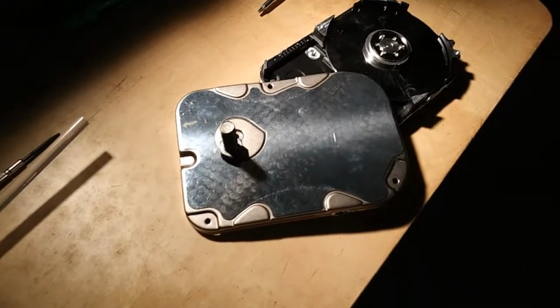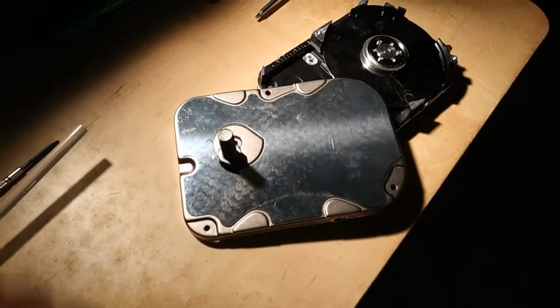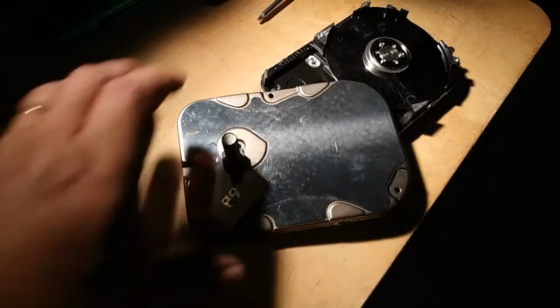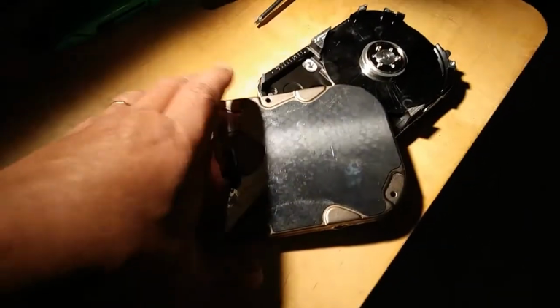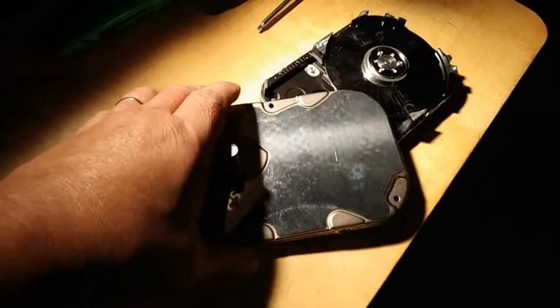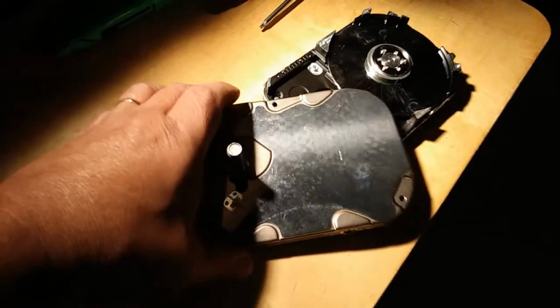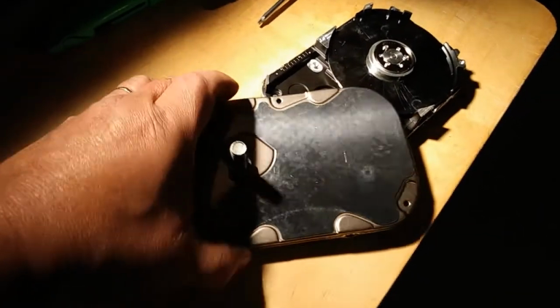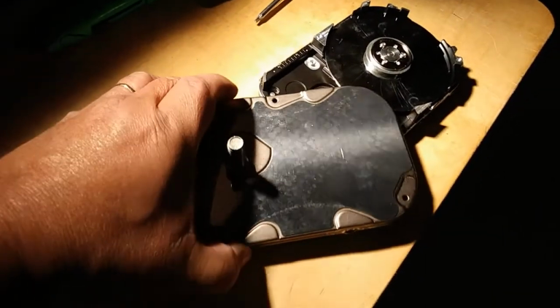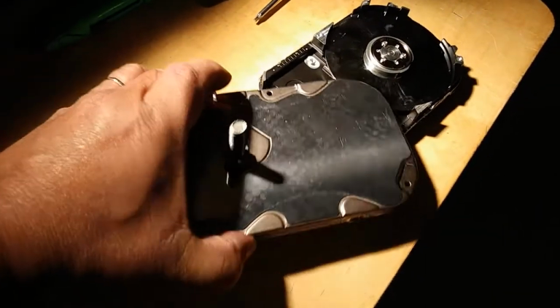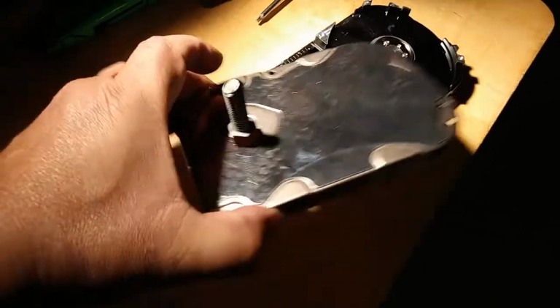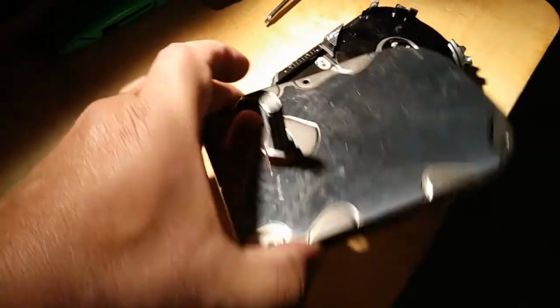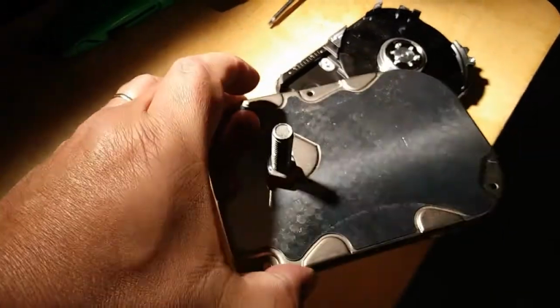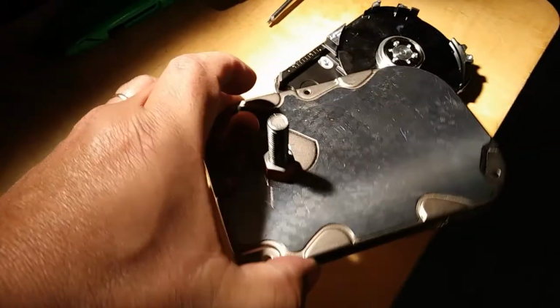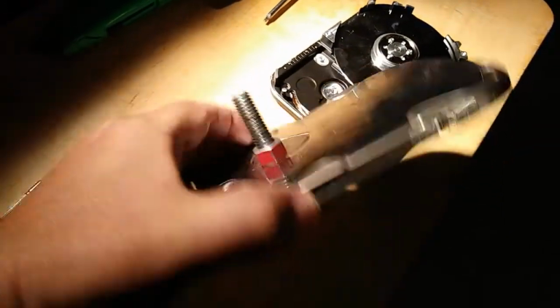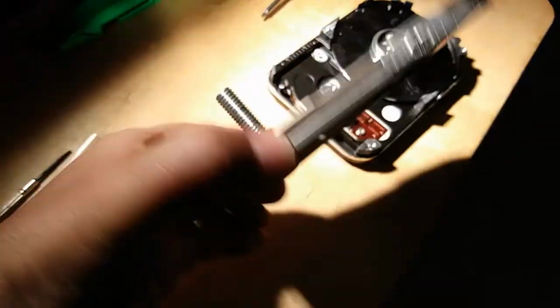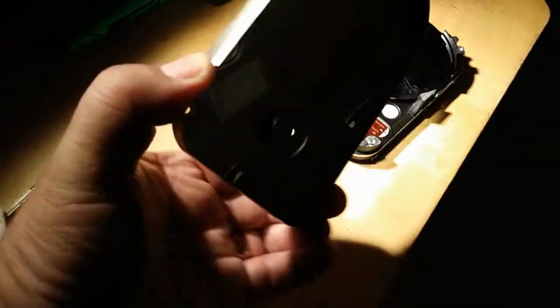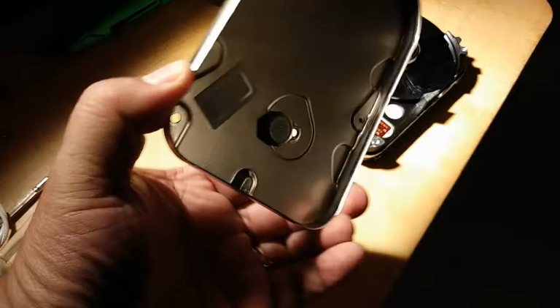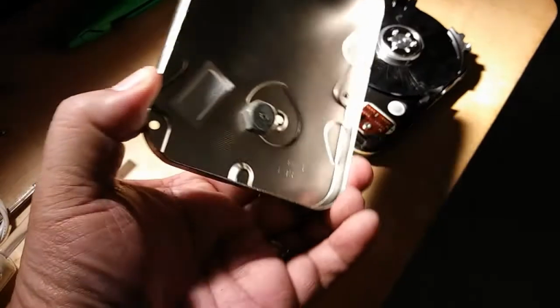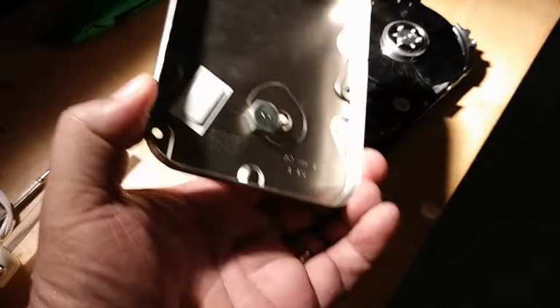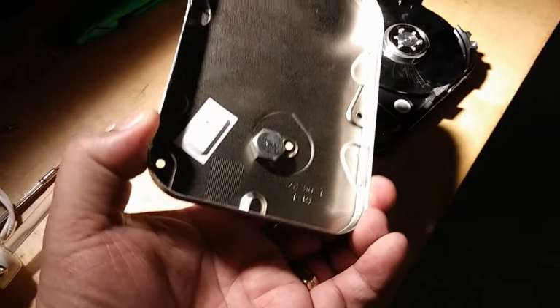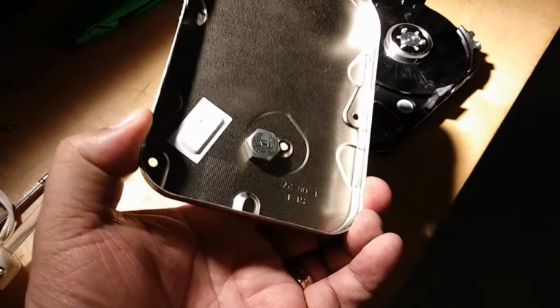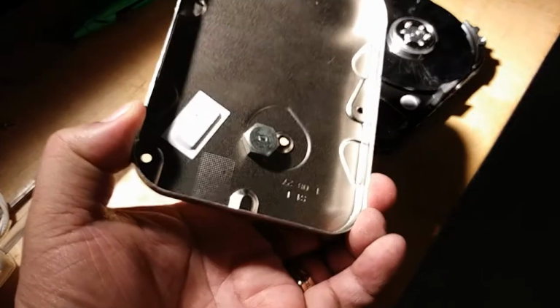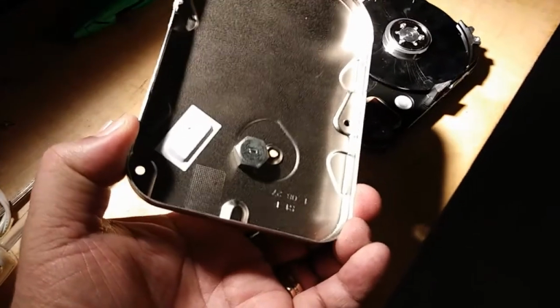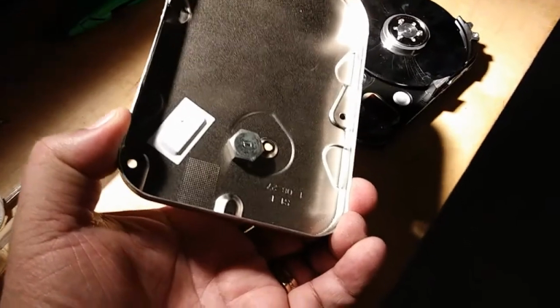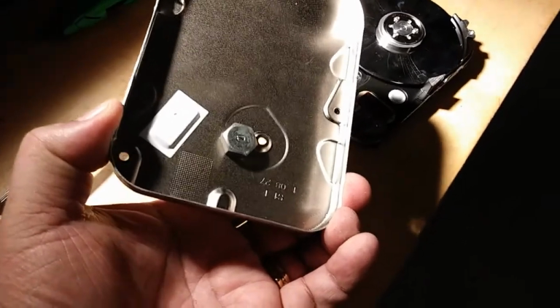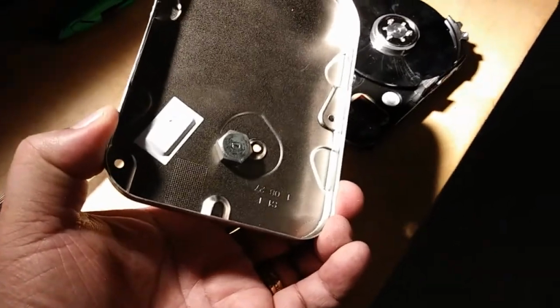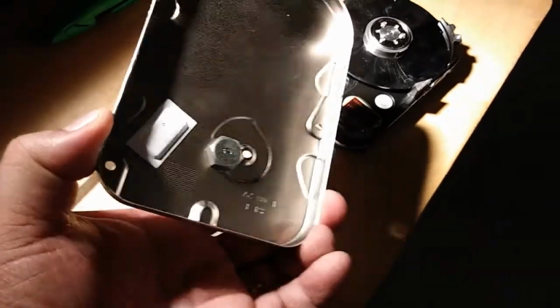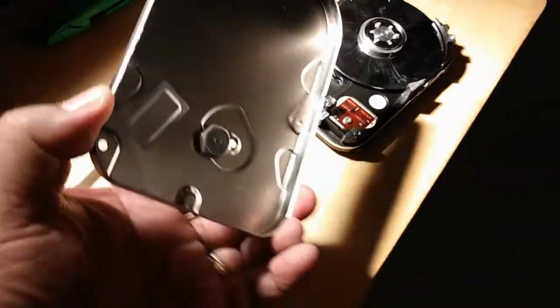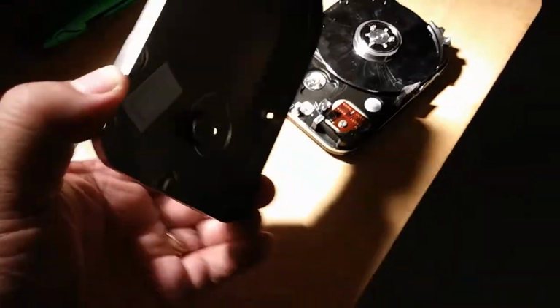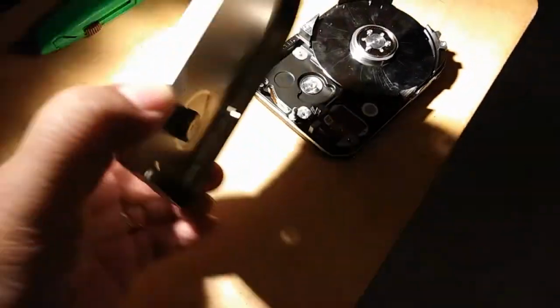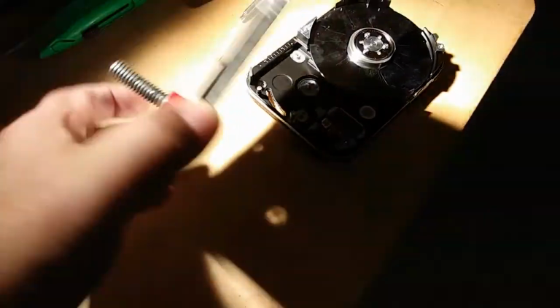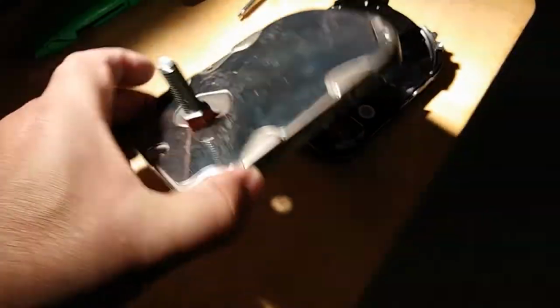After removing some of the parts inside the hard drive, this is what it looks like after drilling a hole to fit a 5/8 screw for the microphone shock mount.